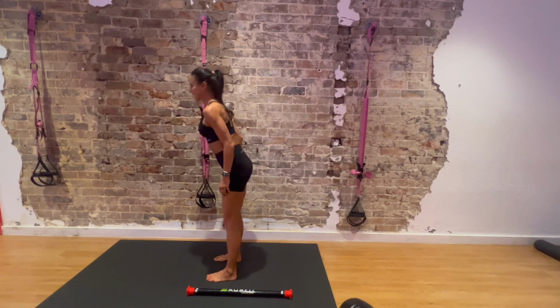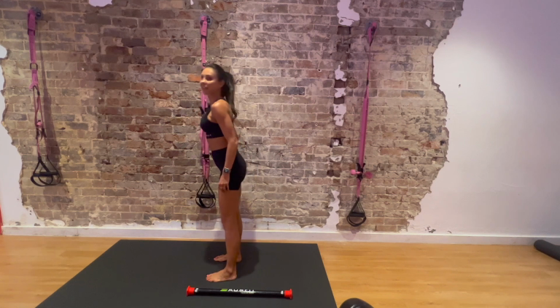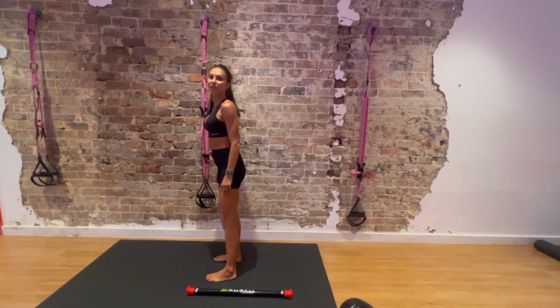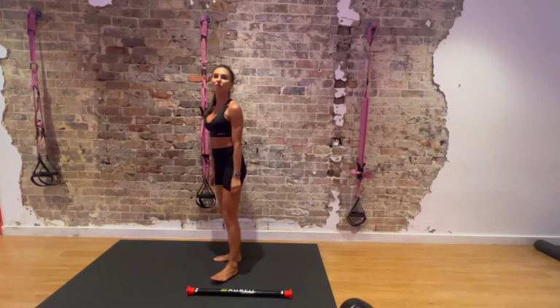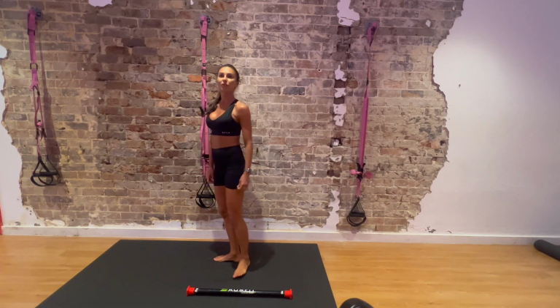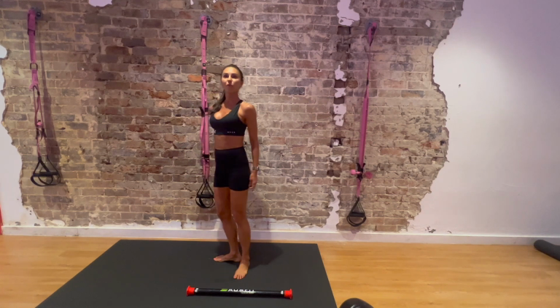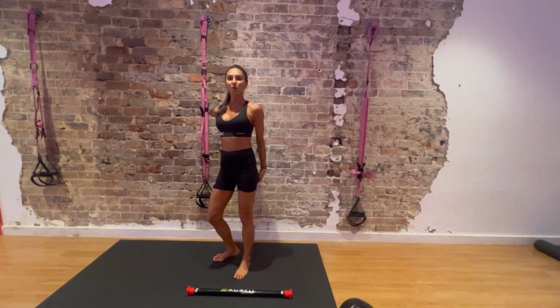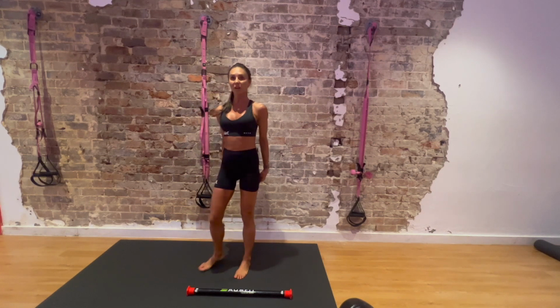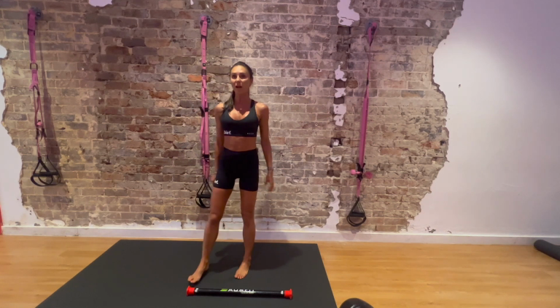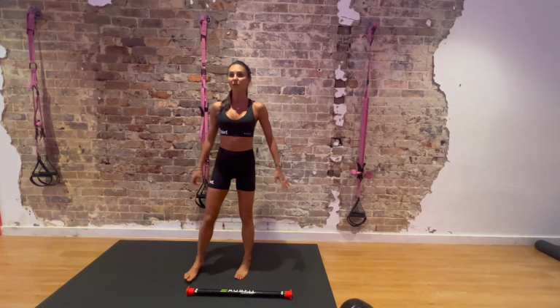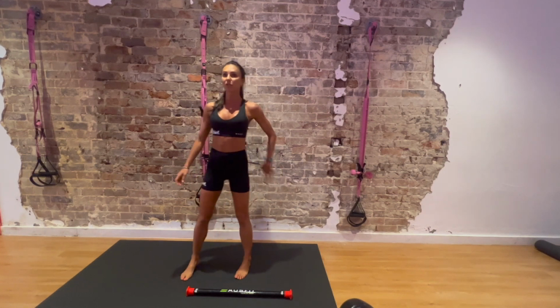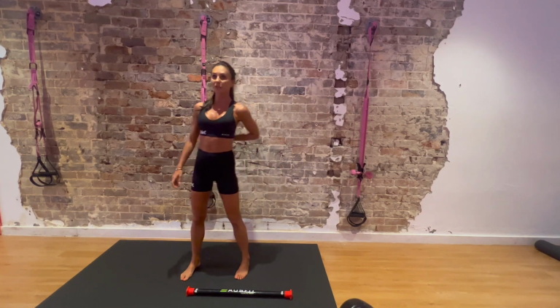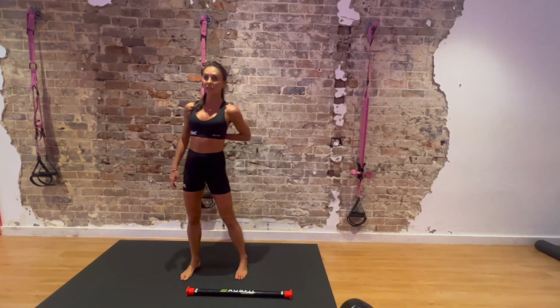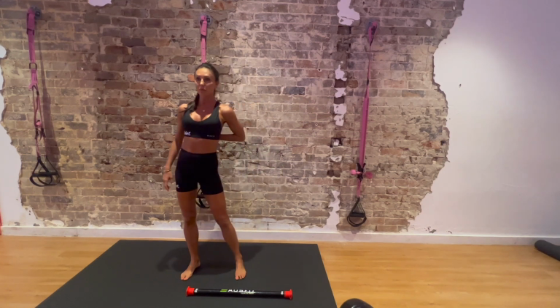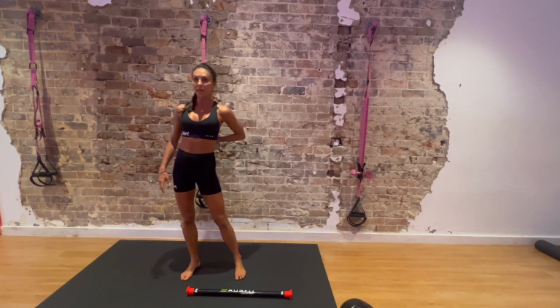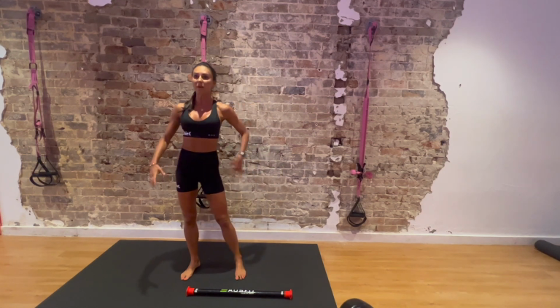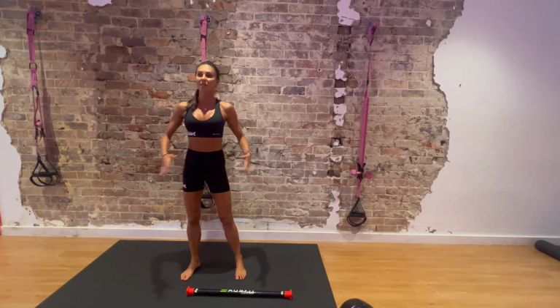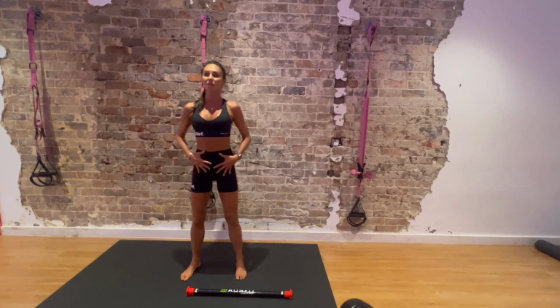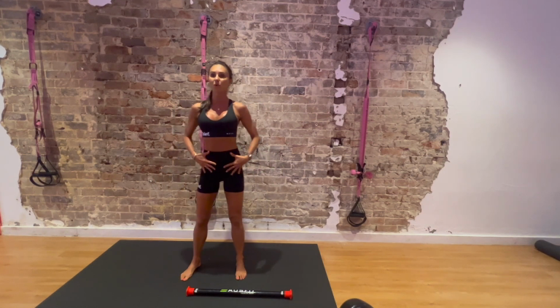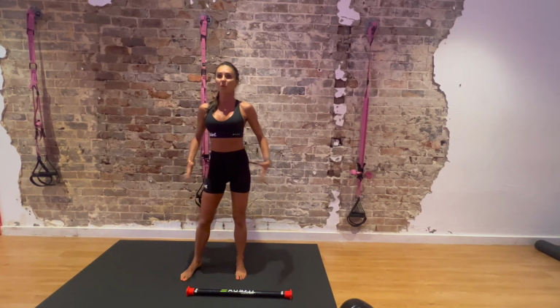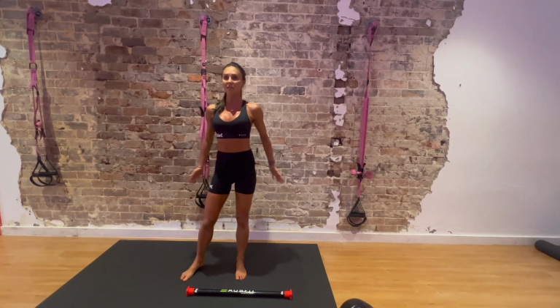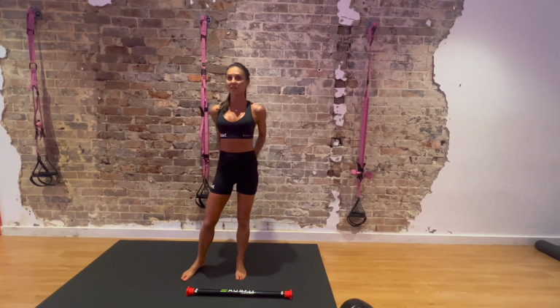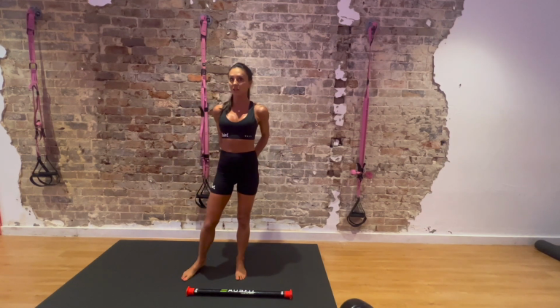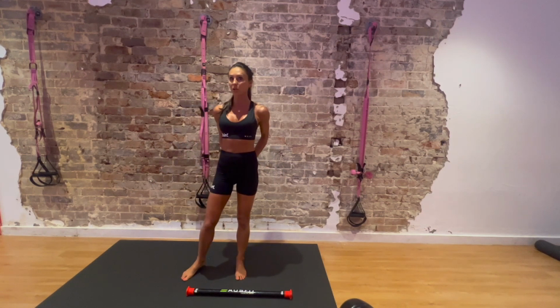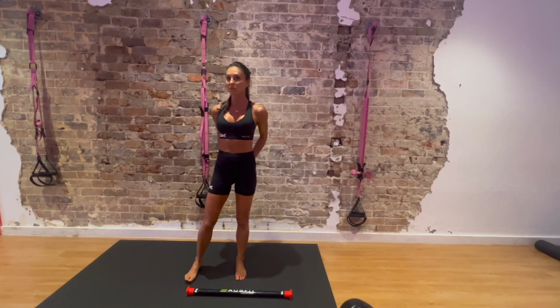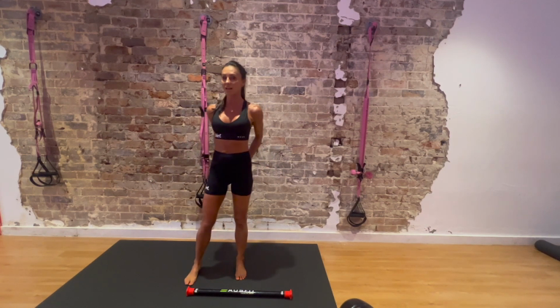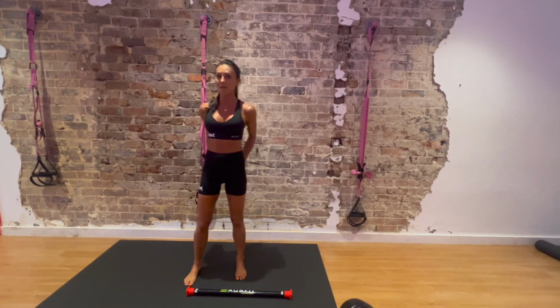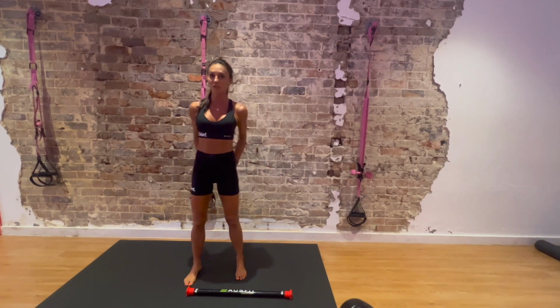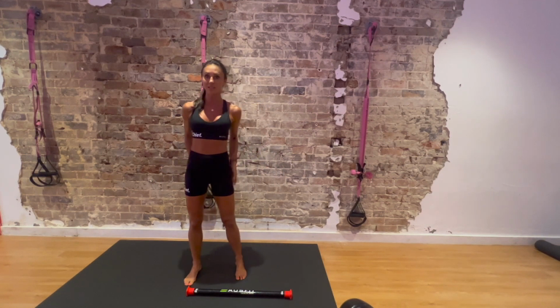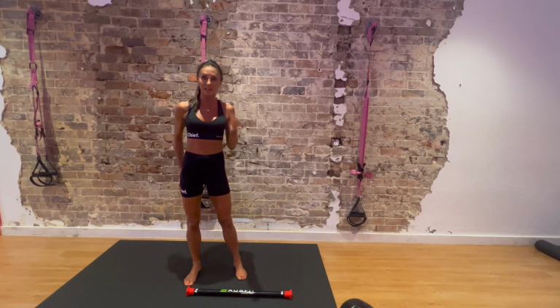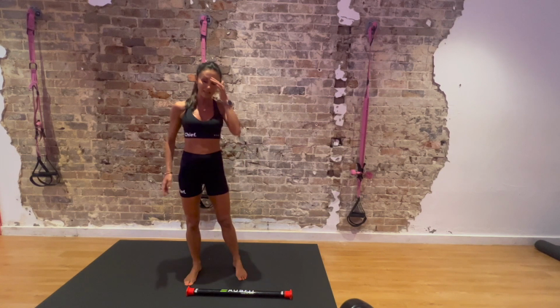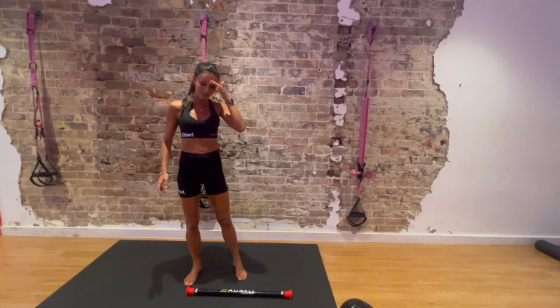Excellent. You should feel warmer now. You should feel that your back muscles, your core muscles, and your glutes and hamstrings are engaging.